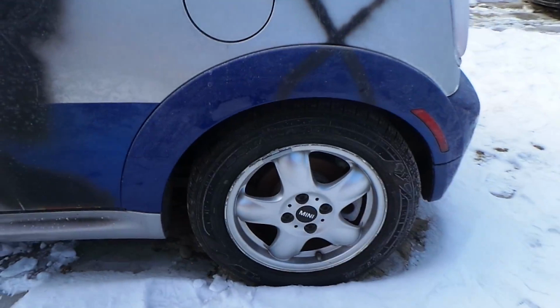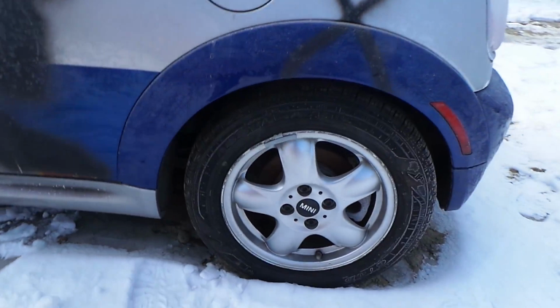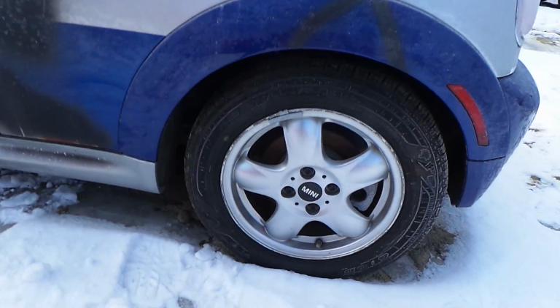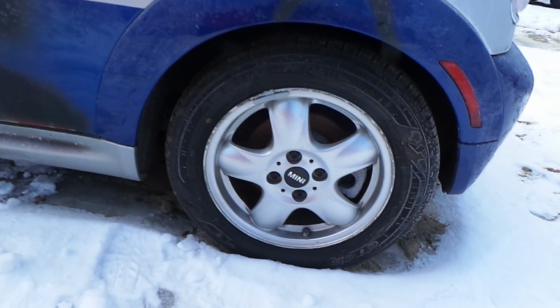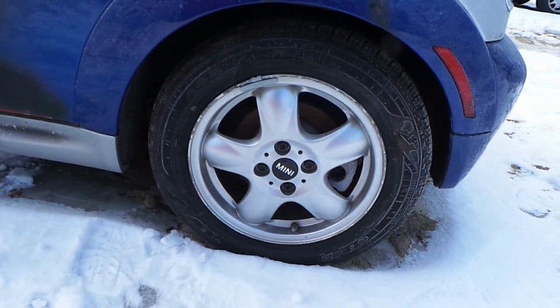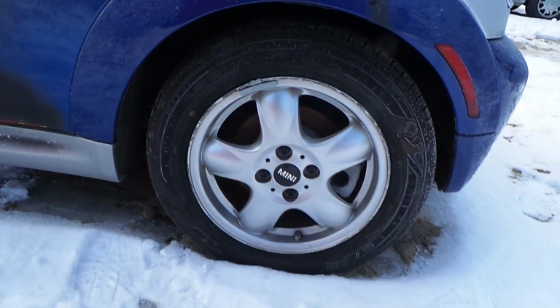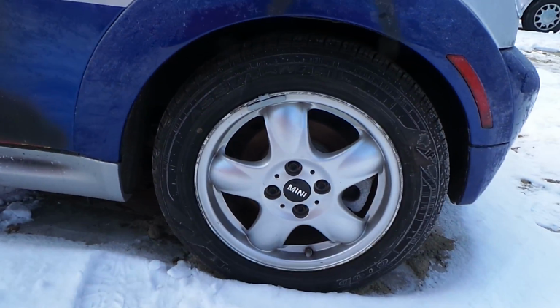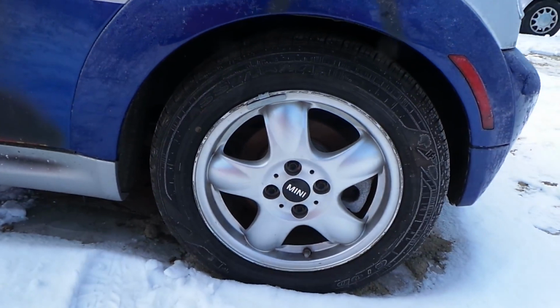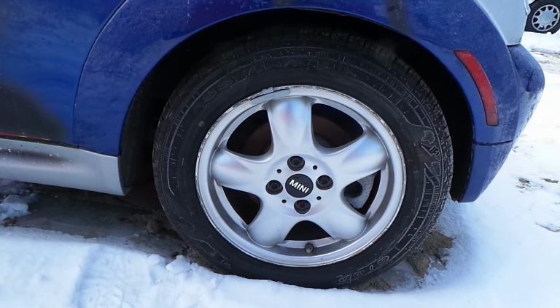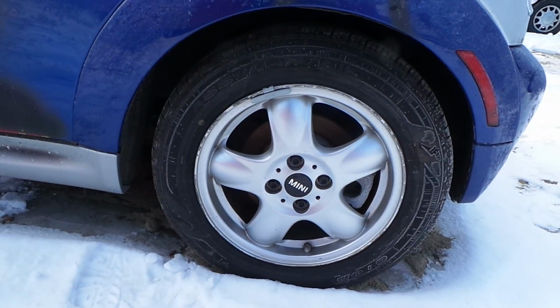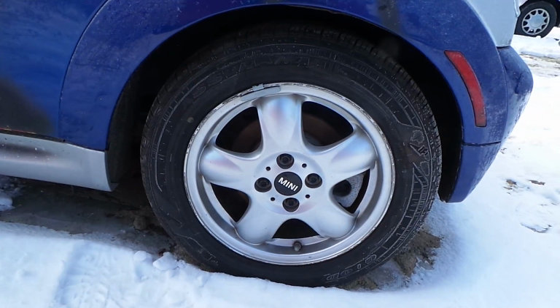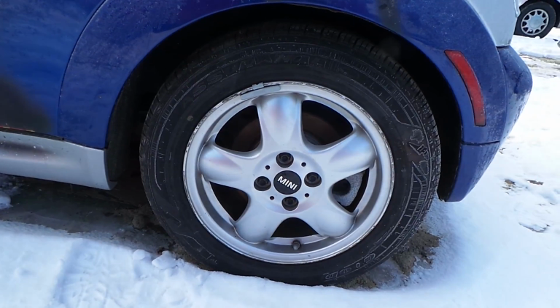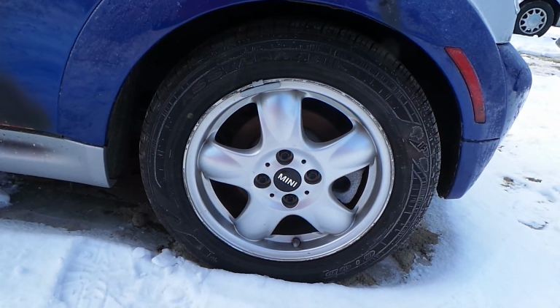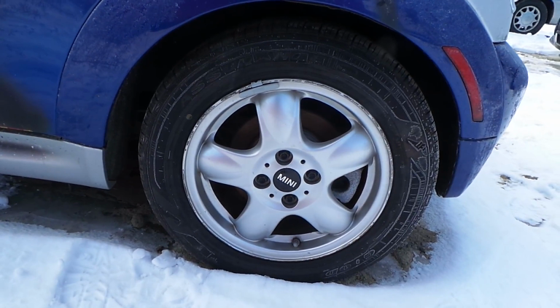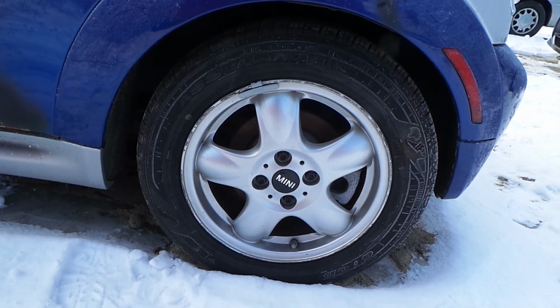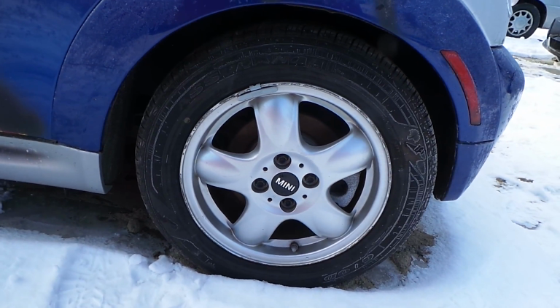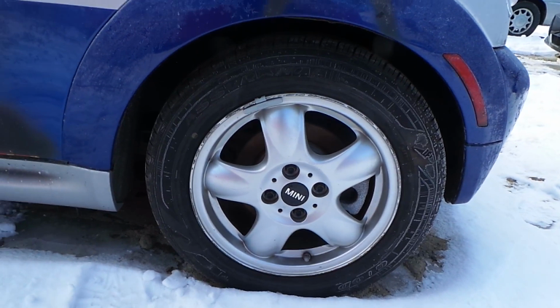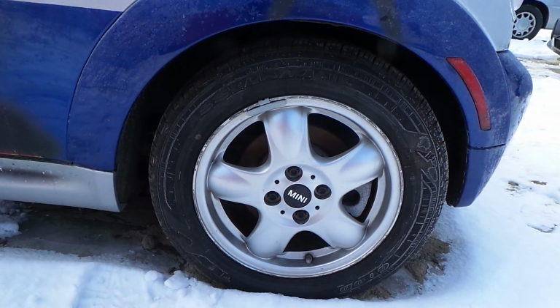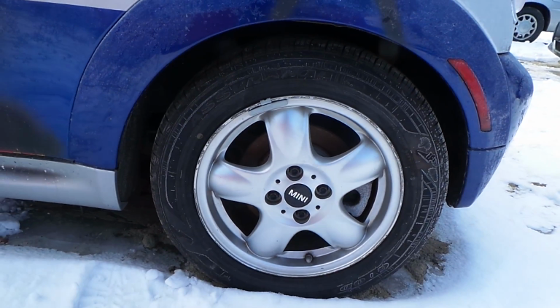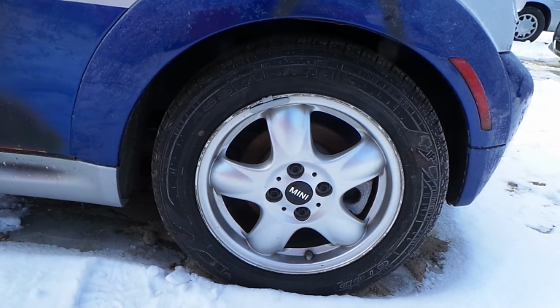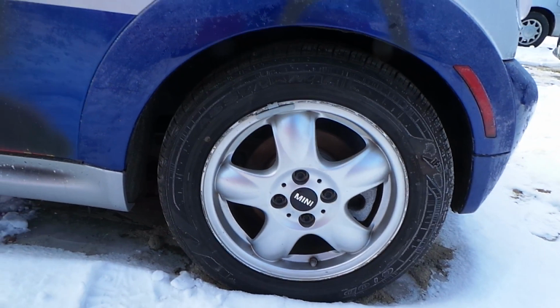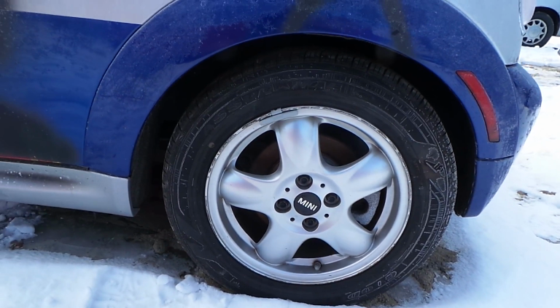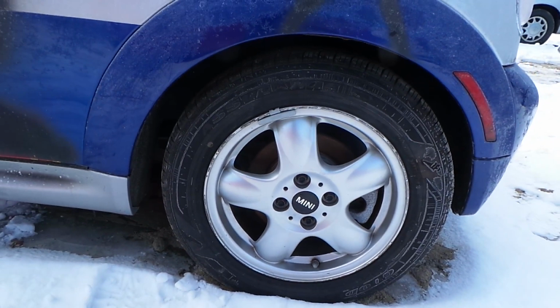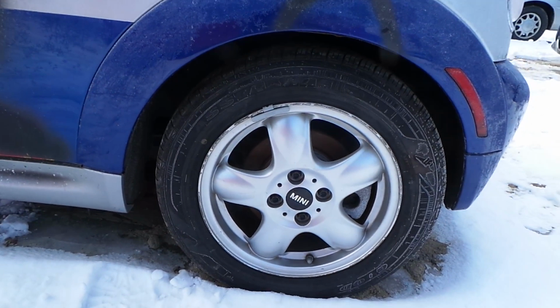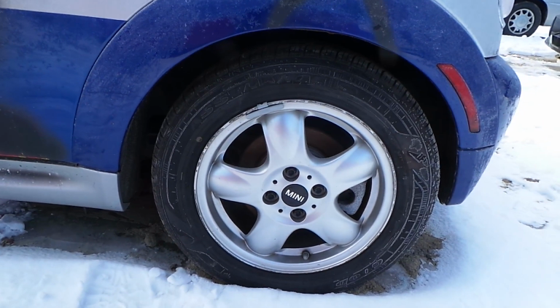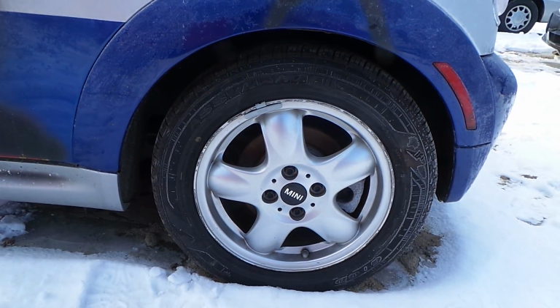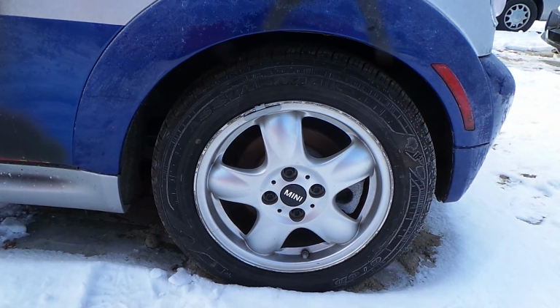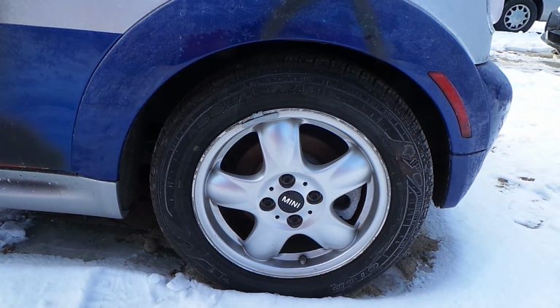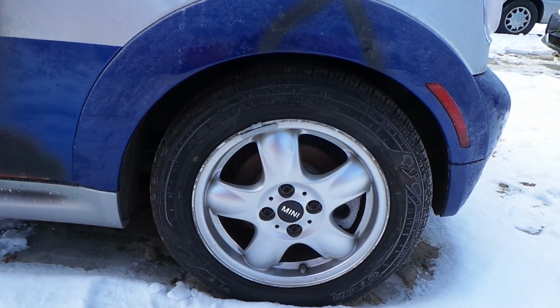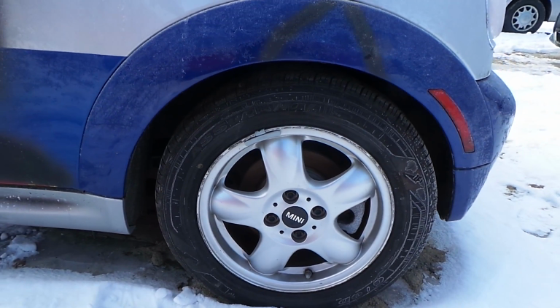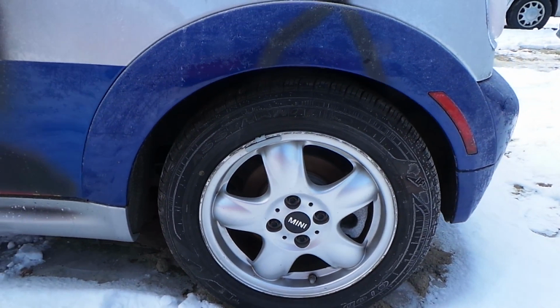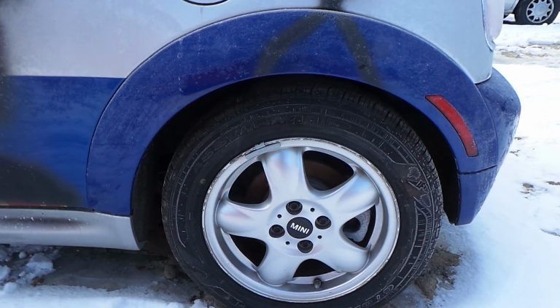We have another B-grade aluminum wheel. Again there's some scratches around the edge, but for the grade it's in really great condition.